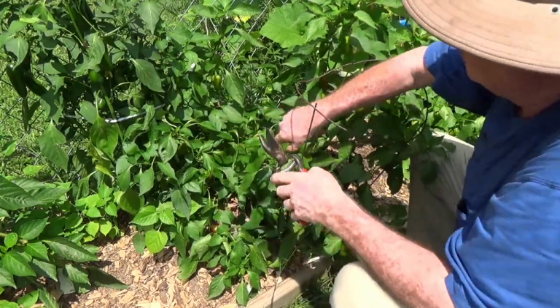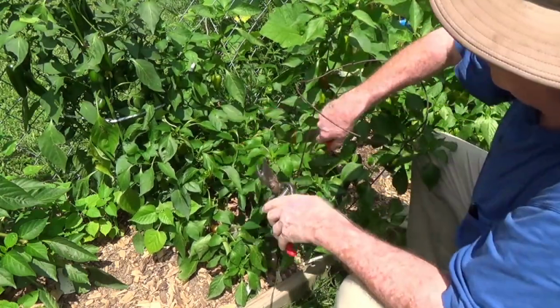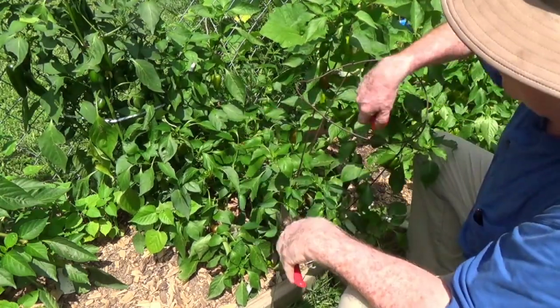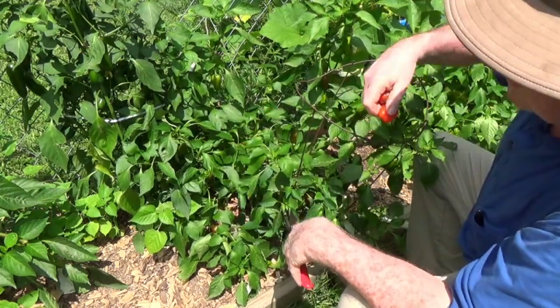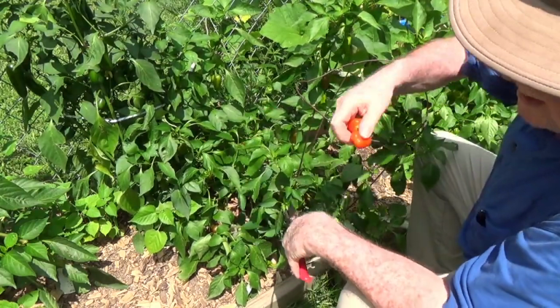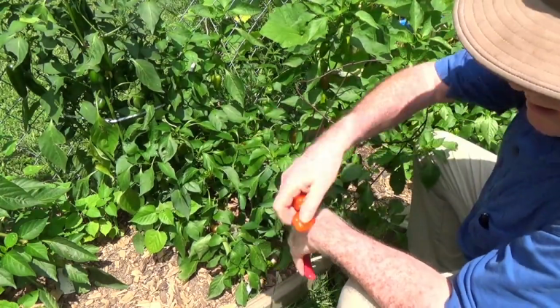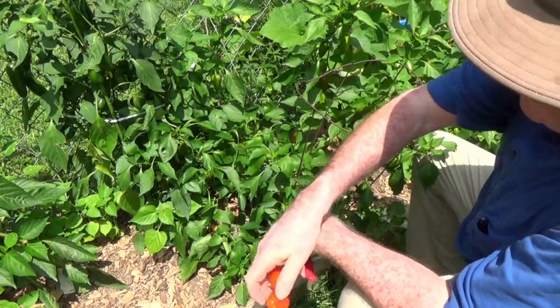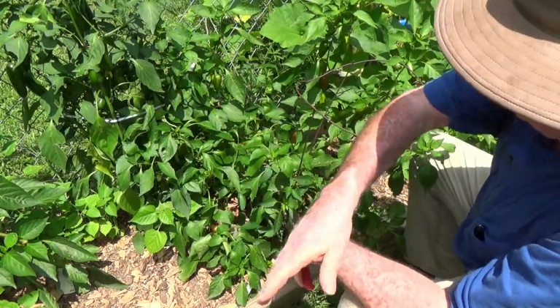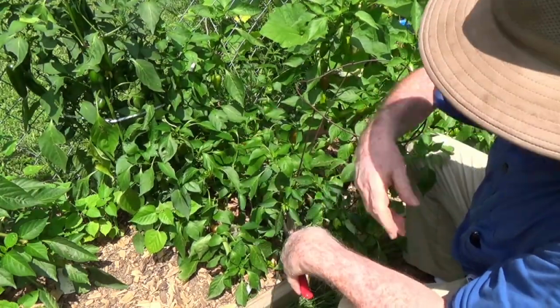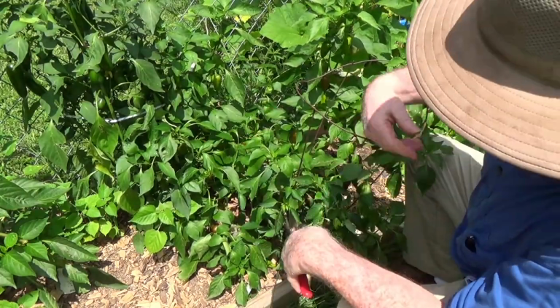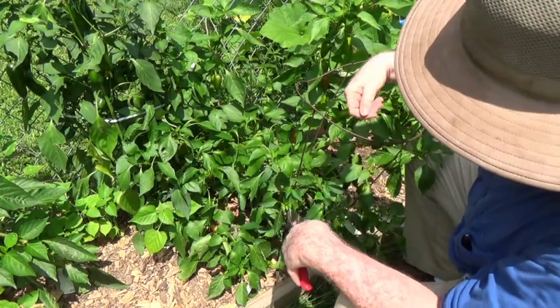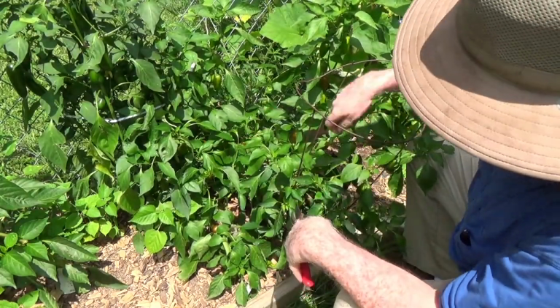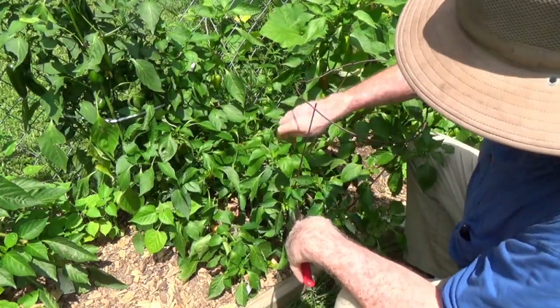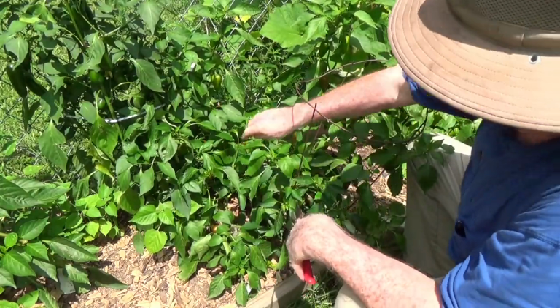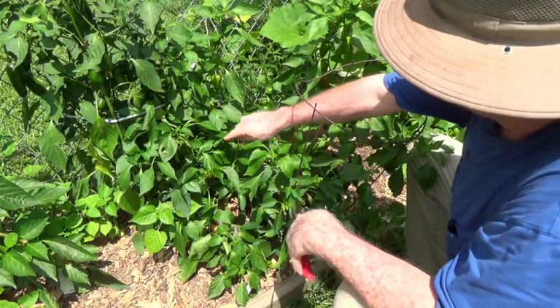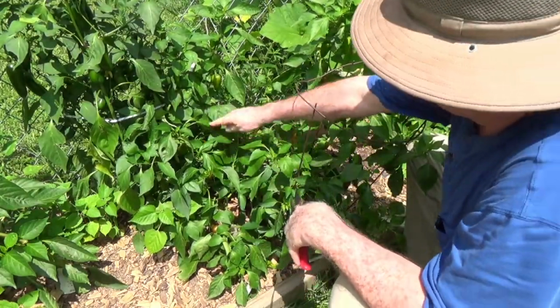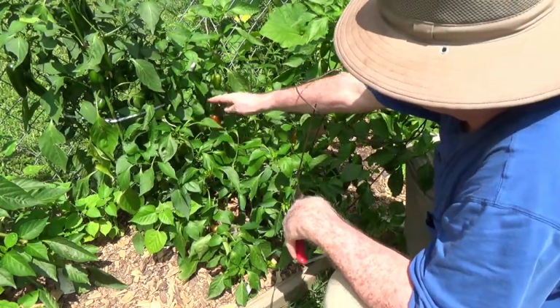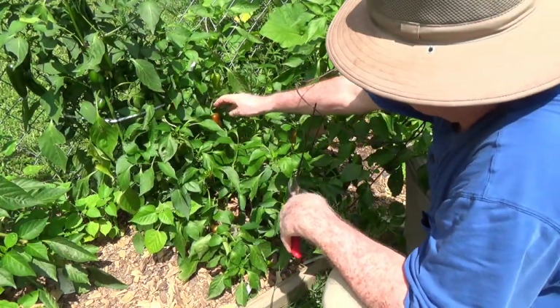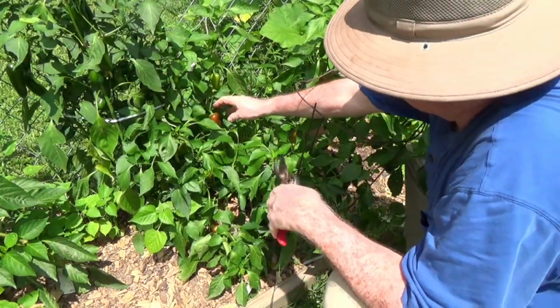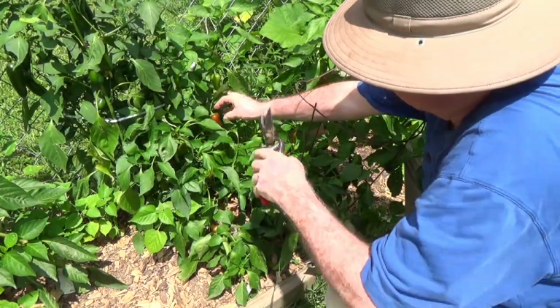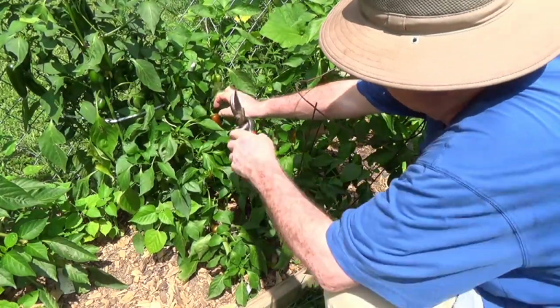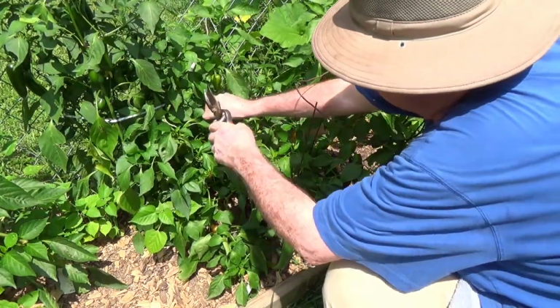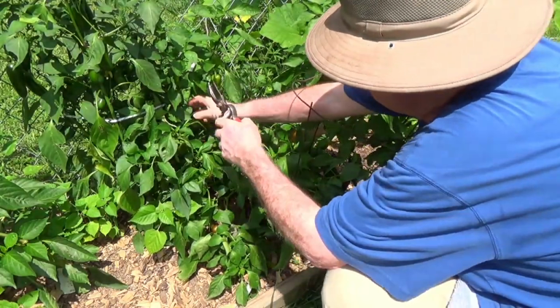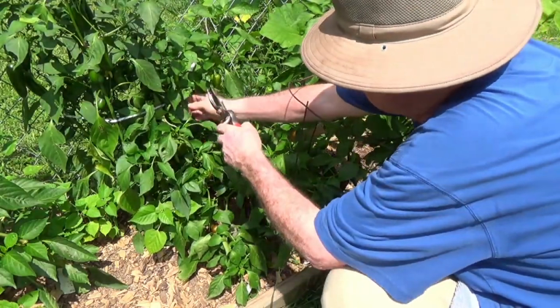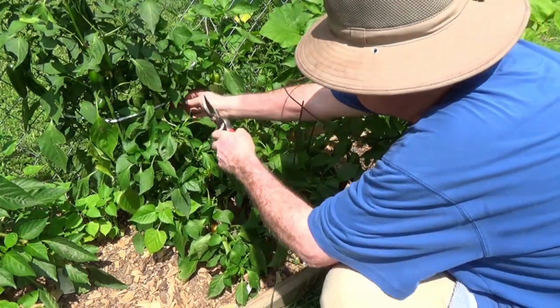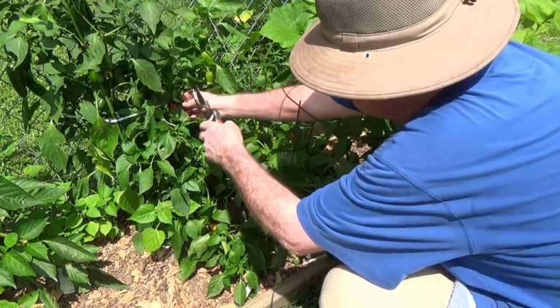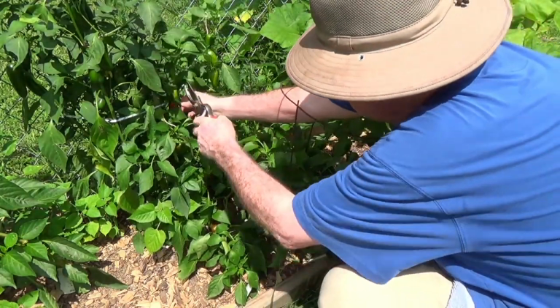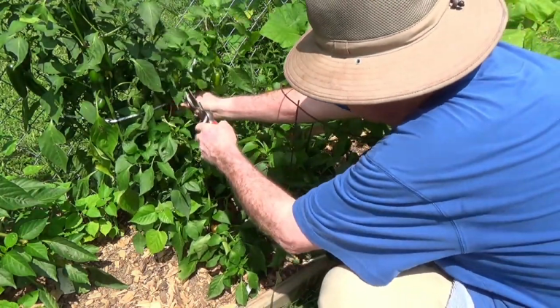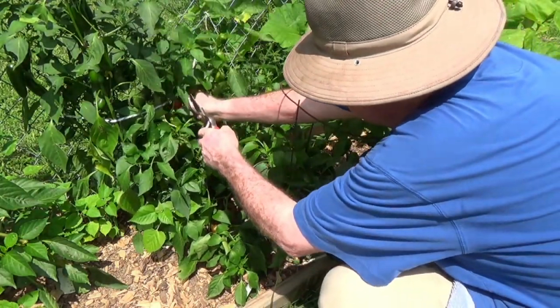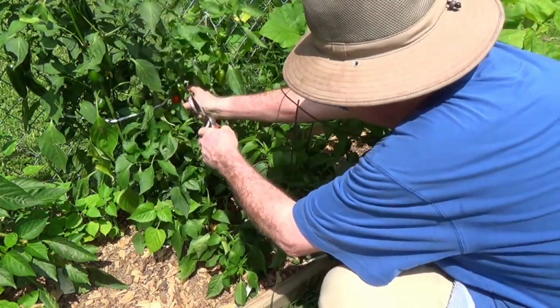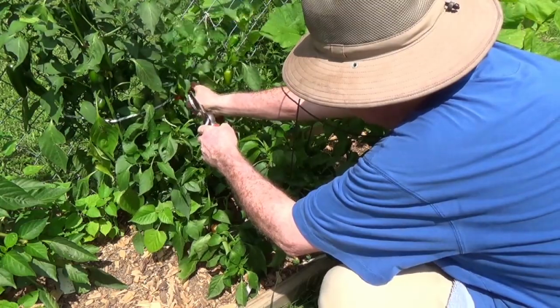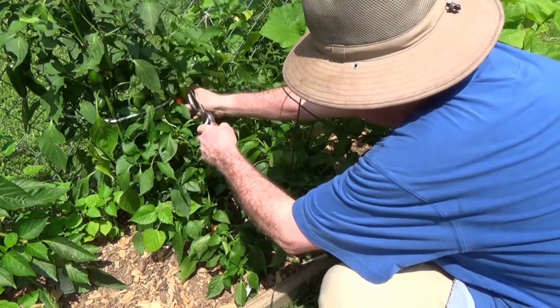You want to cut them, not snap or pull them, because the stems are very brittle.